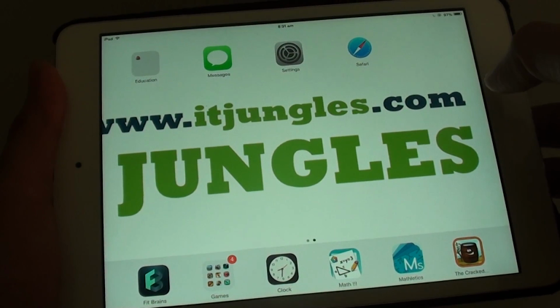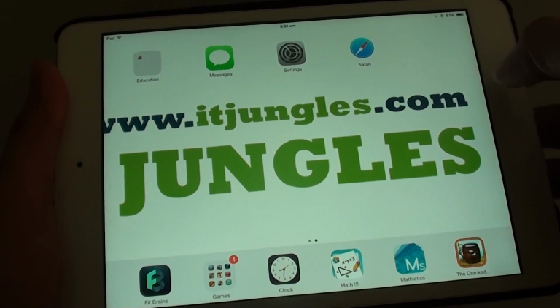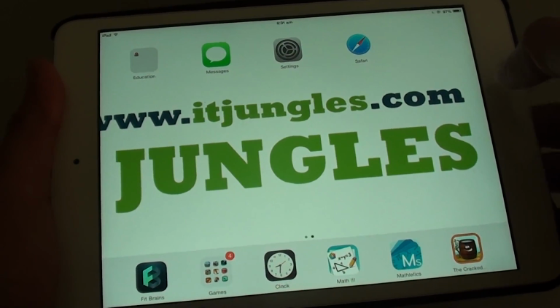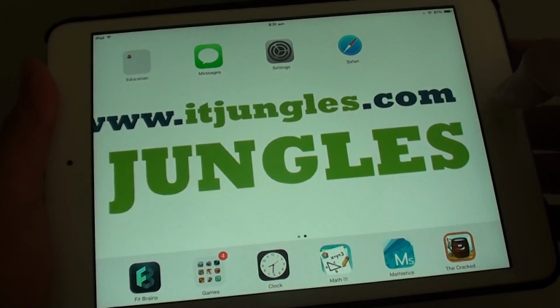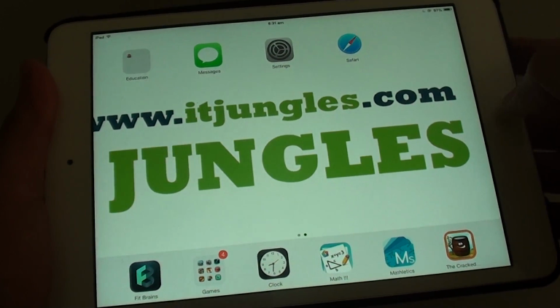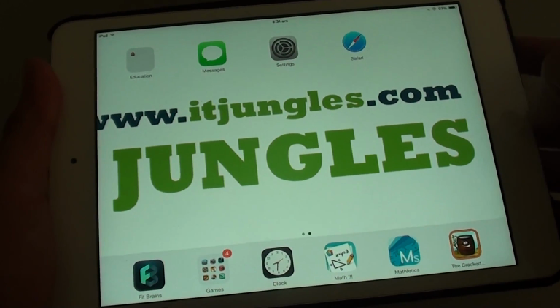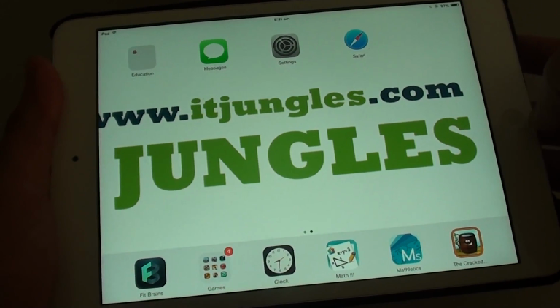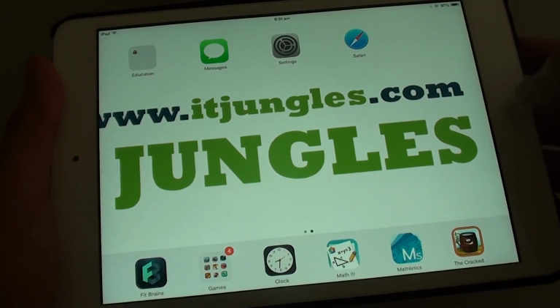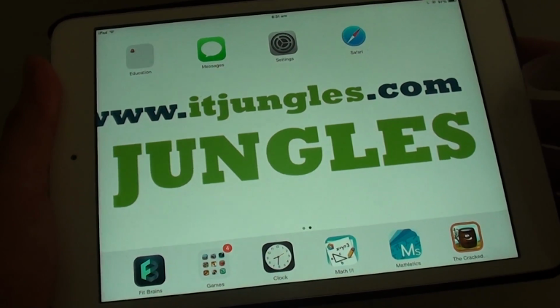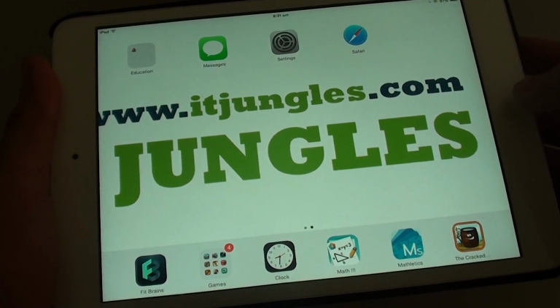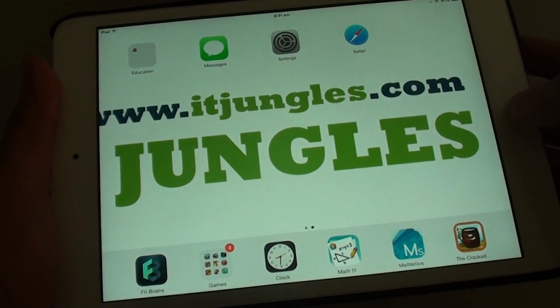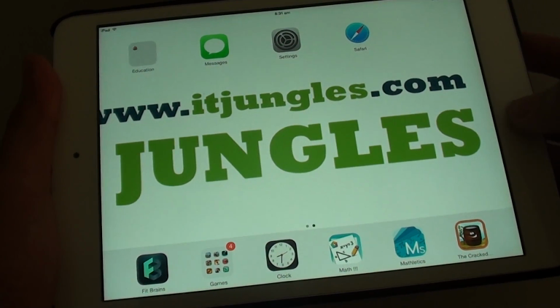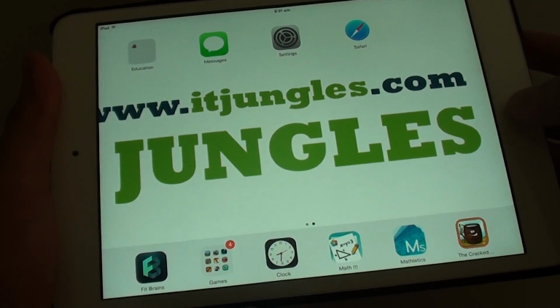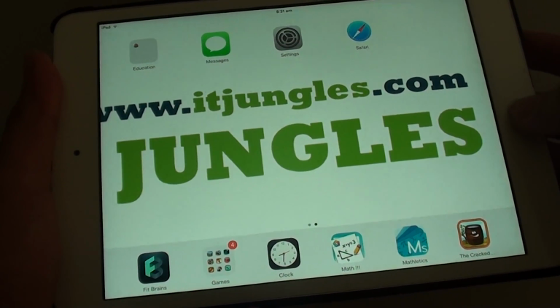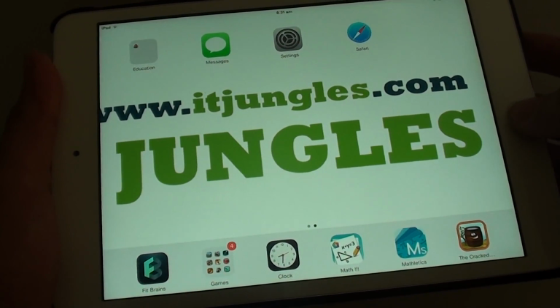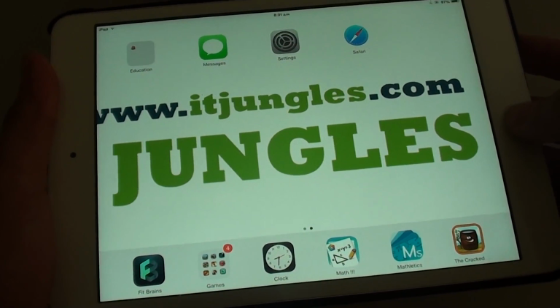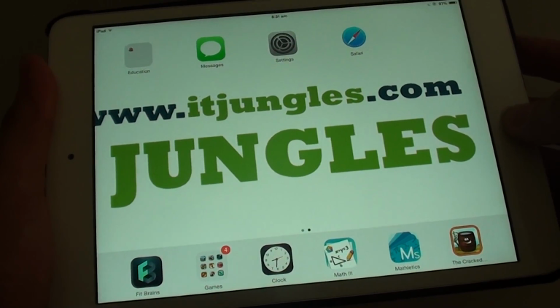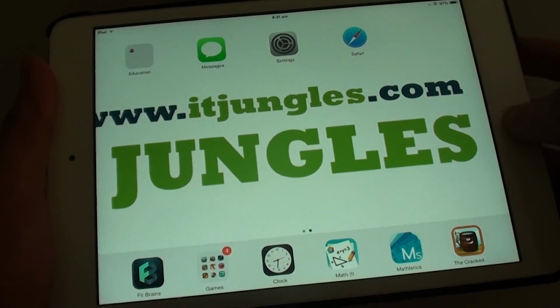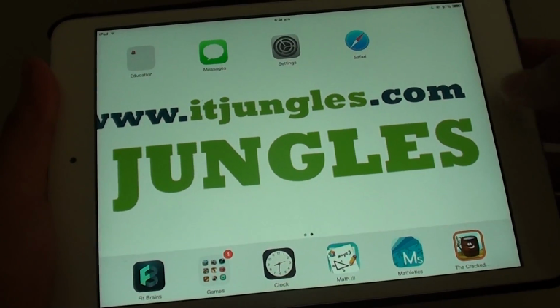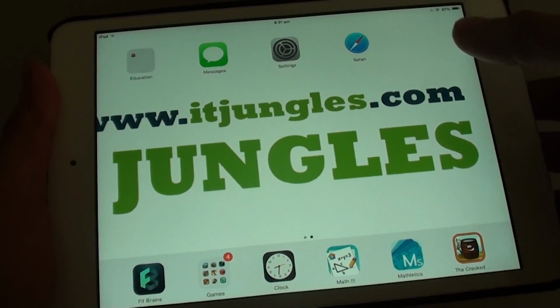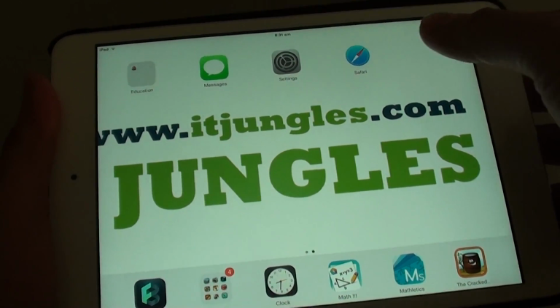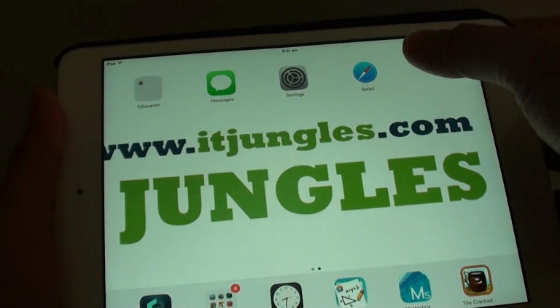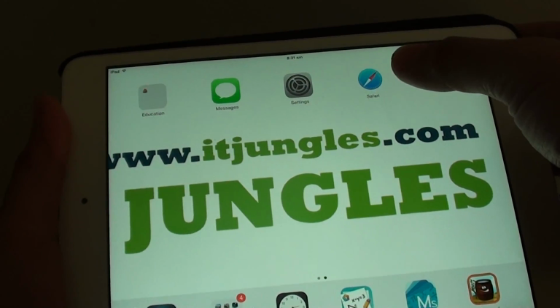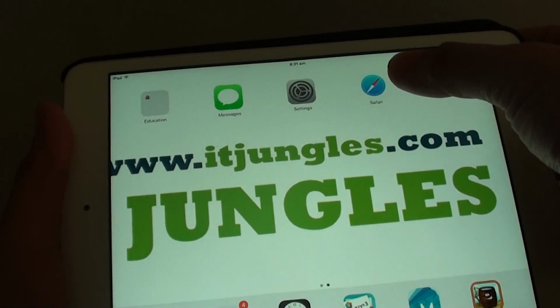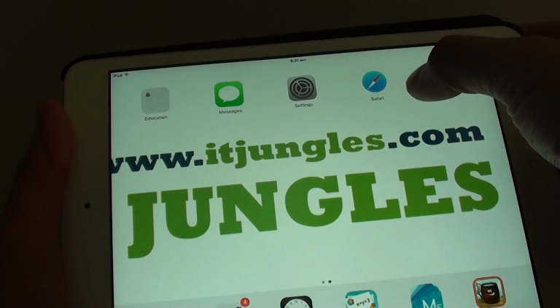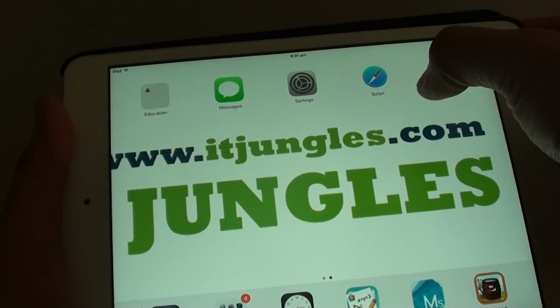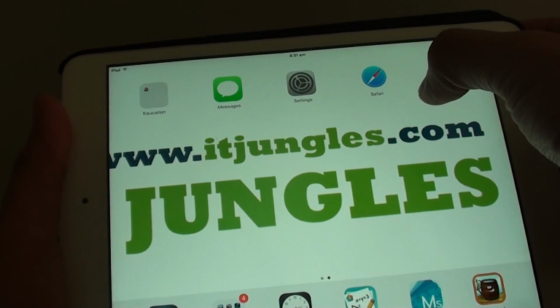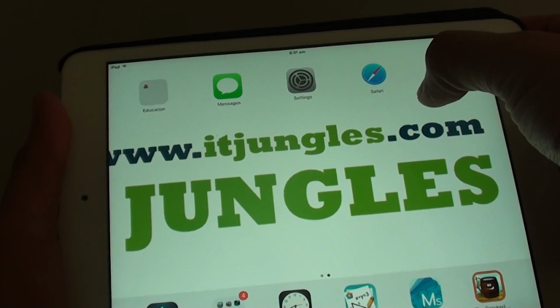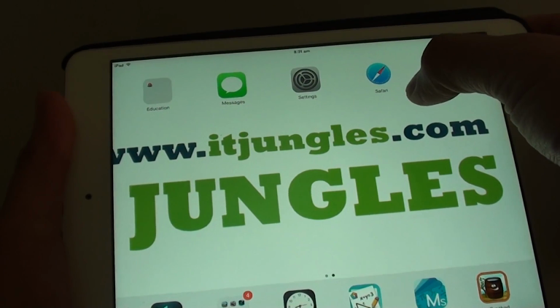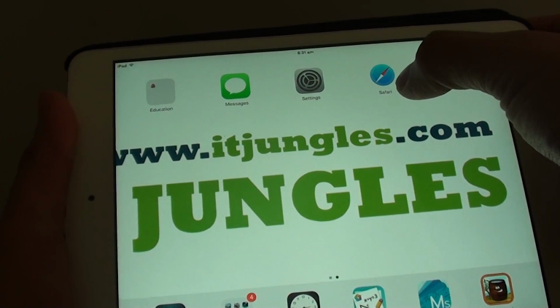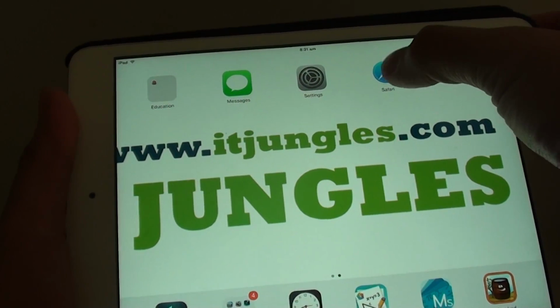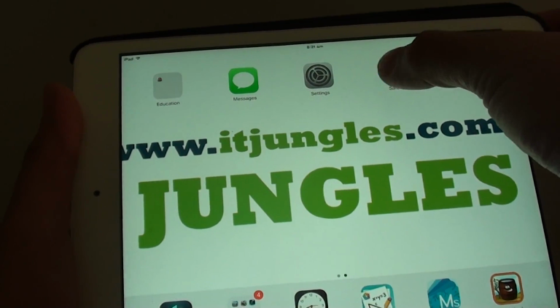First, go back to your home screen by pressing the home key. Then launch the Safari browser.